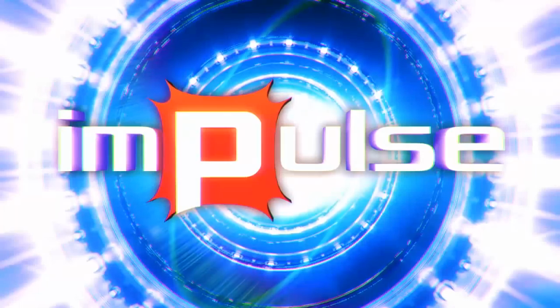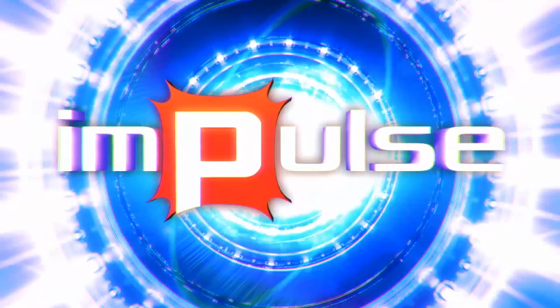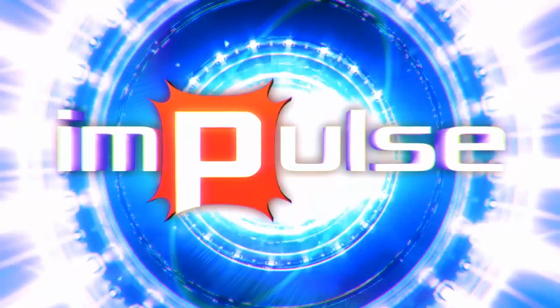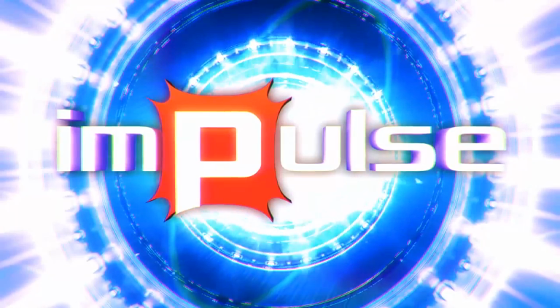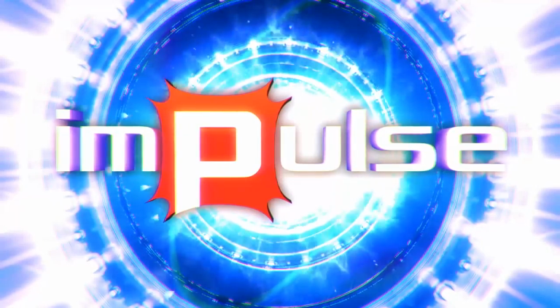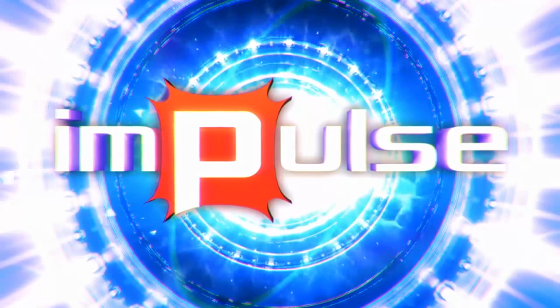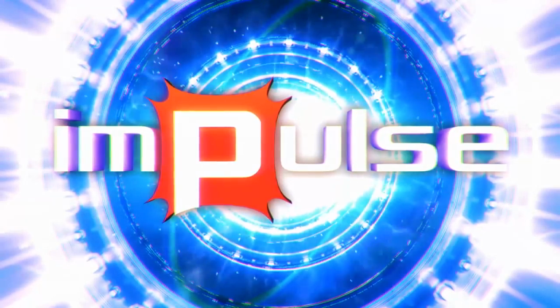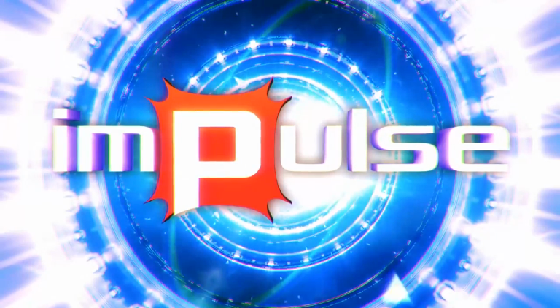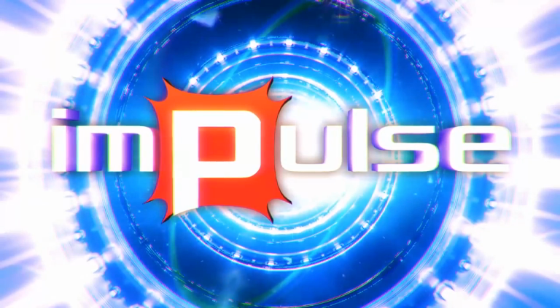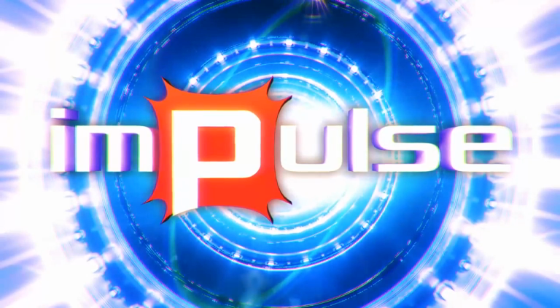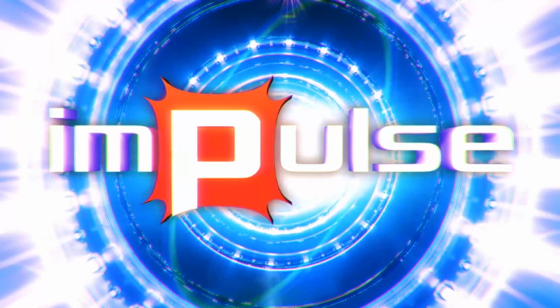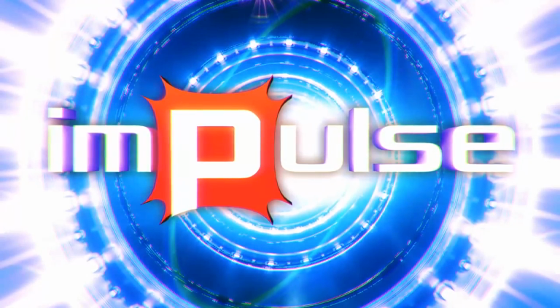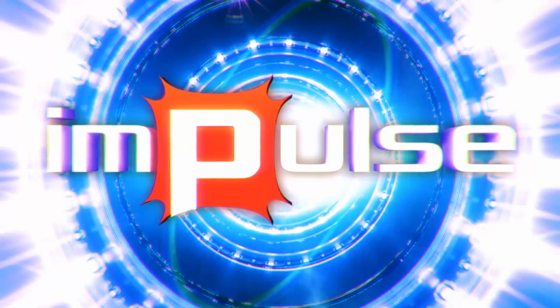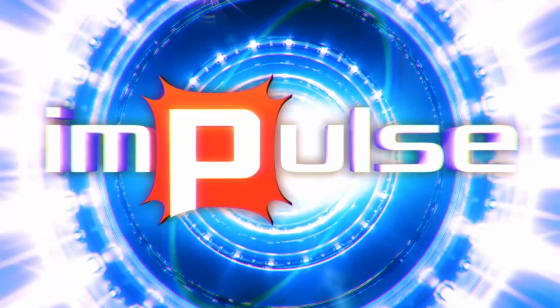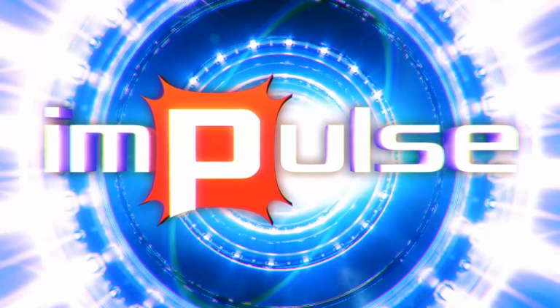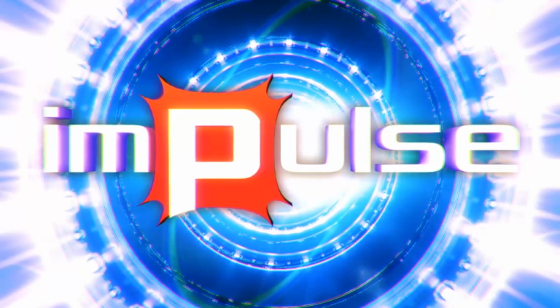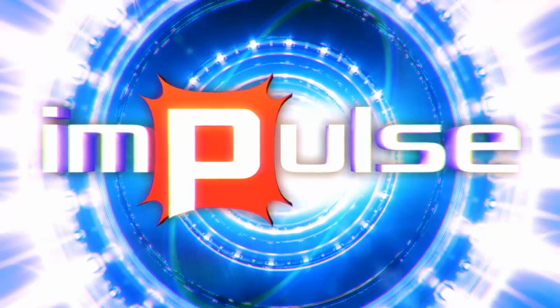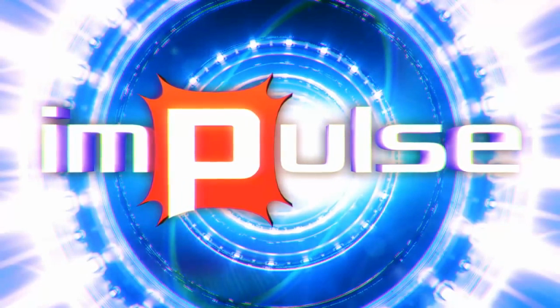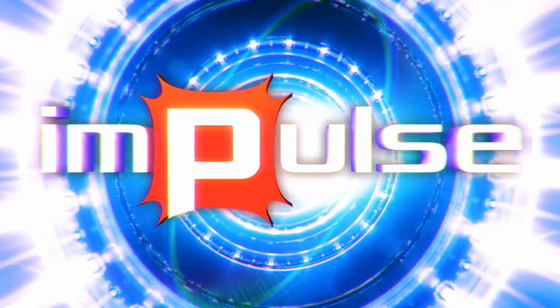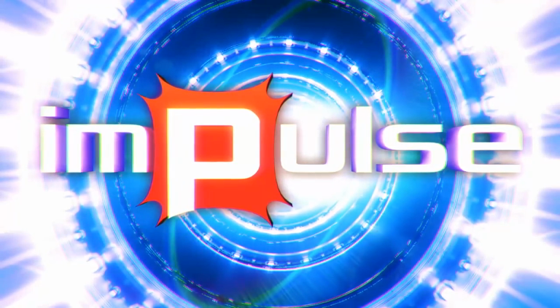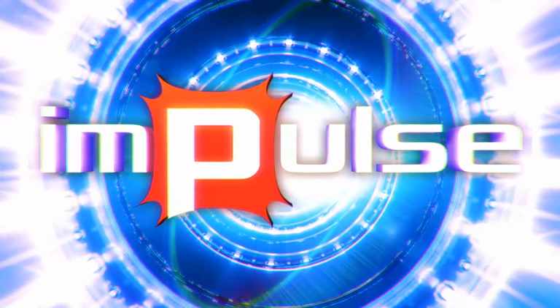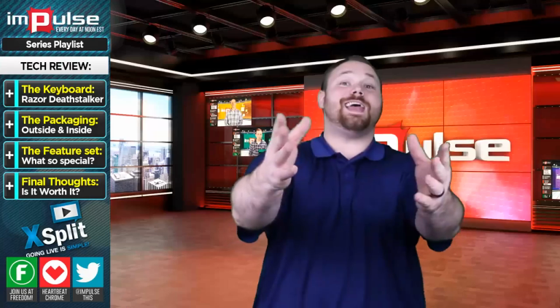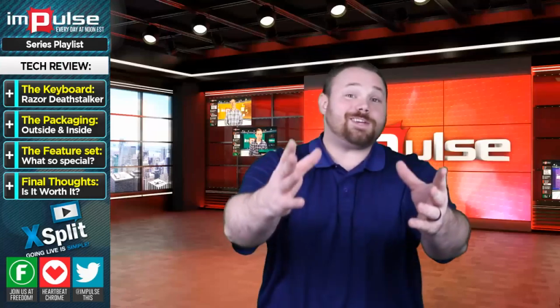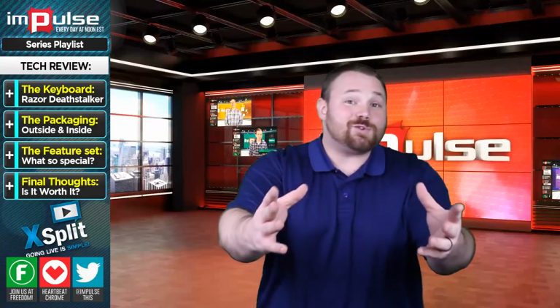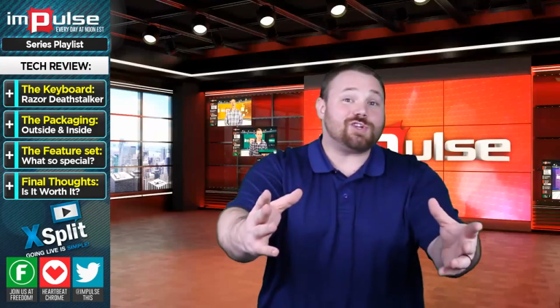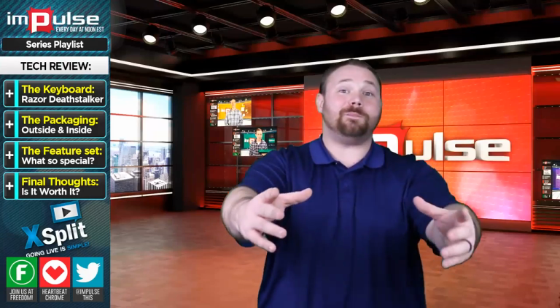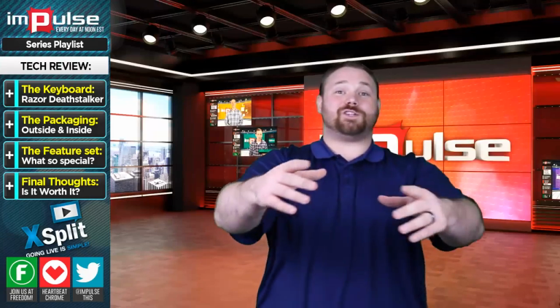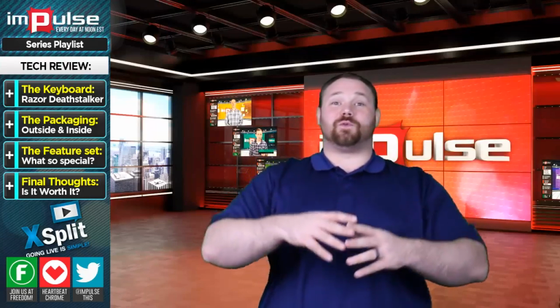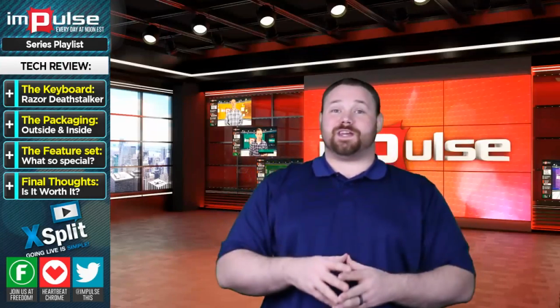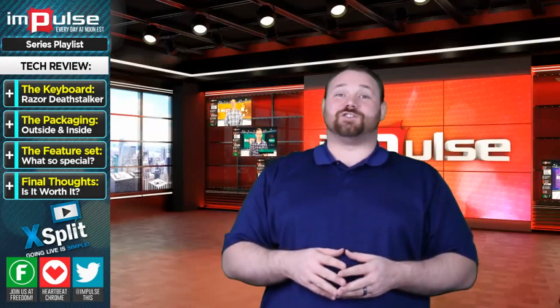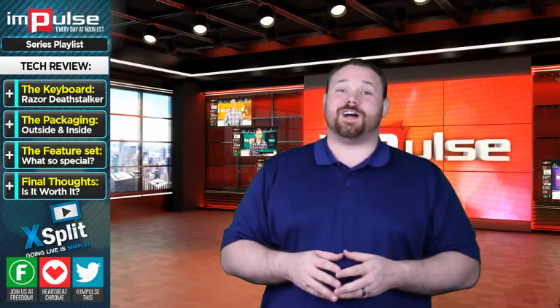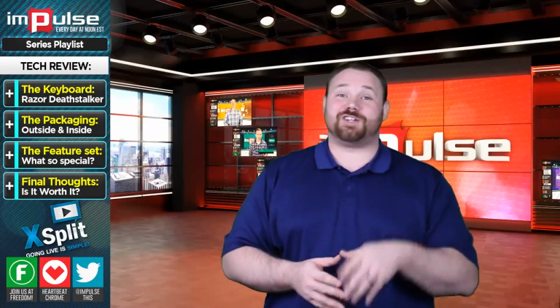You're watching Impulse, and now here's Anthony. Thank you so much for the introduction.